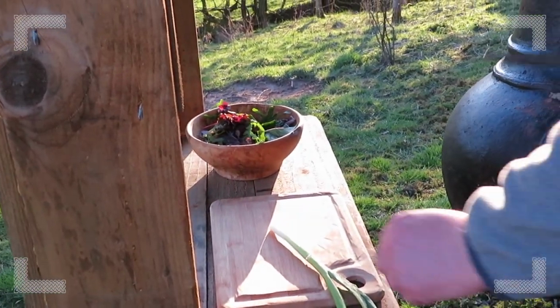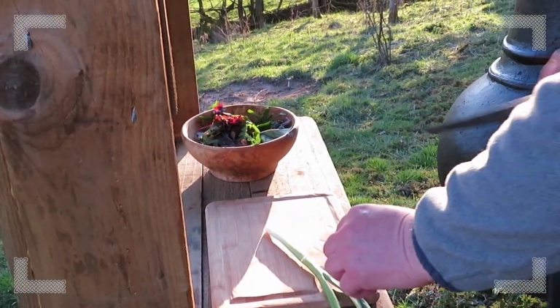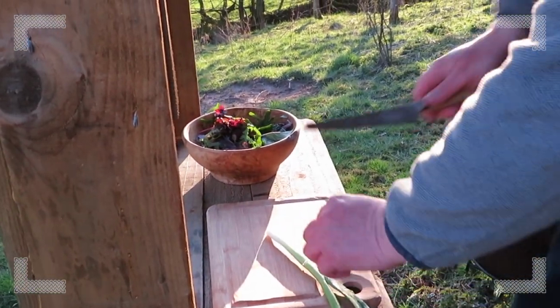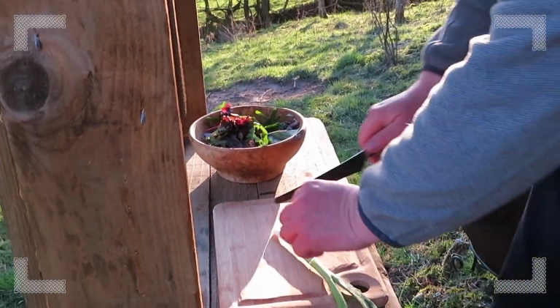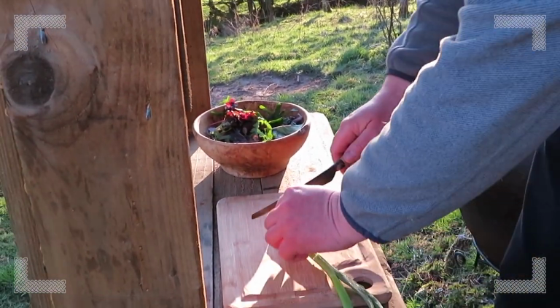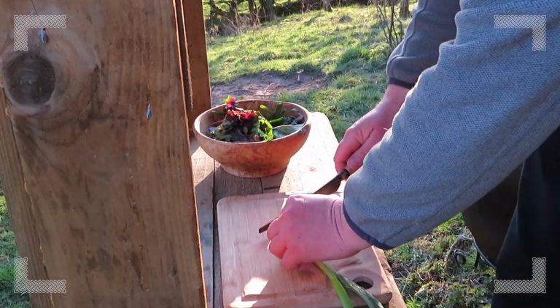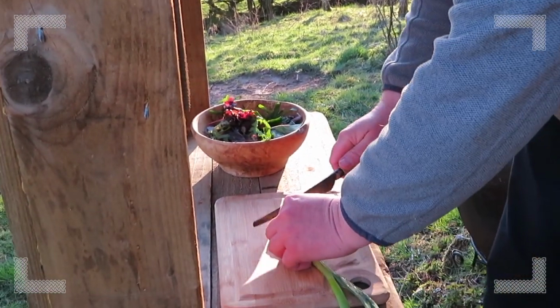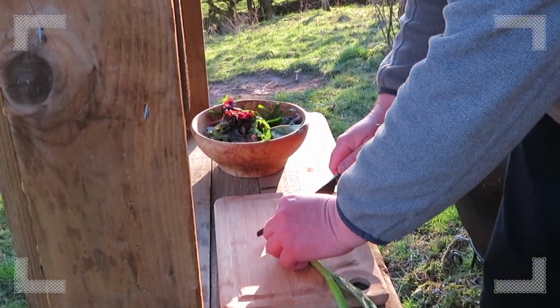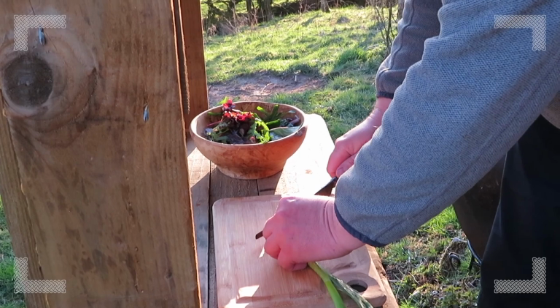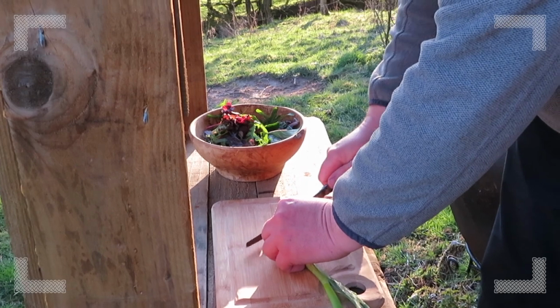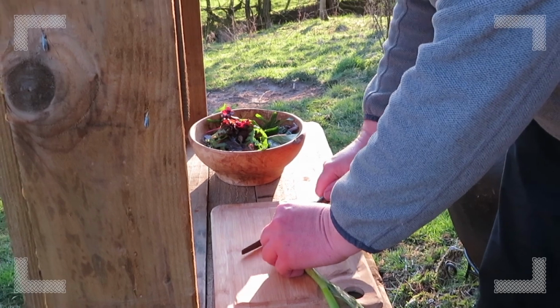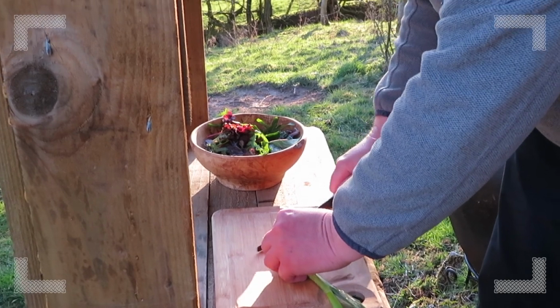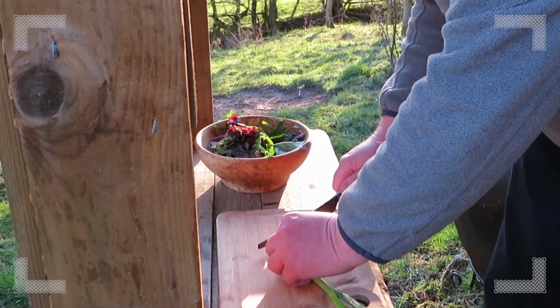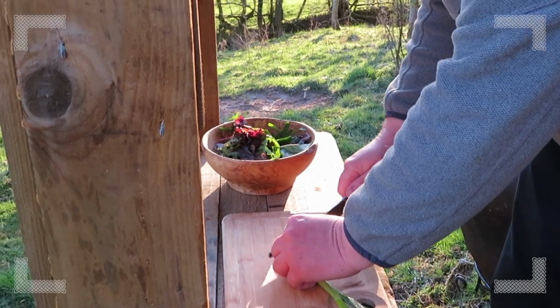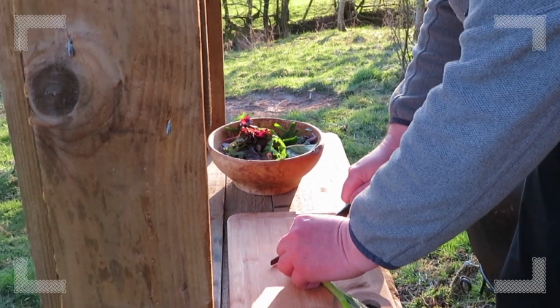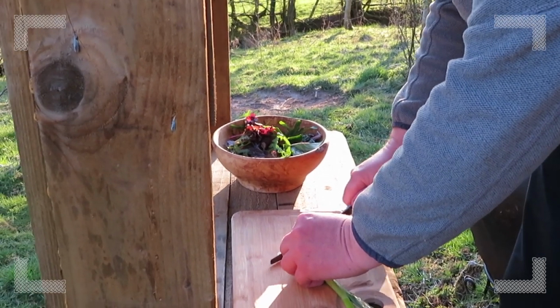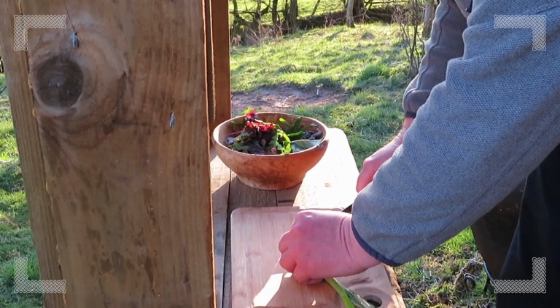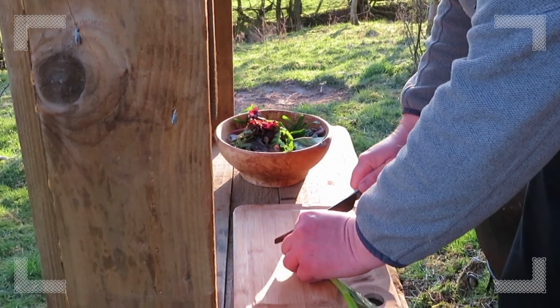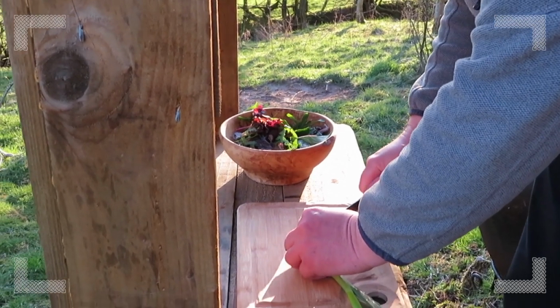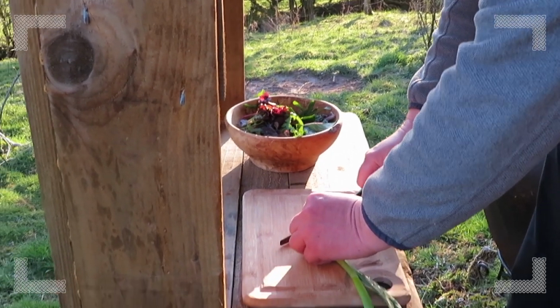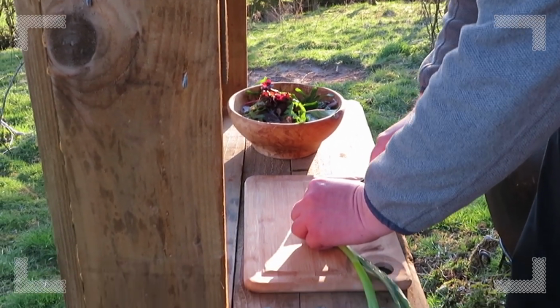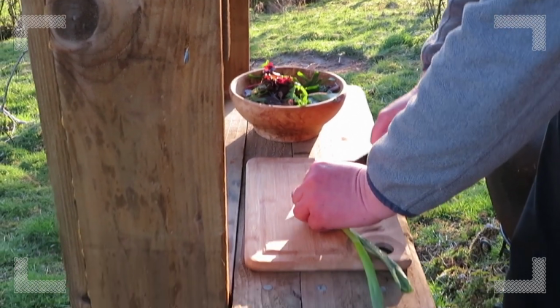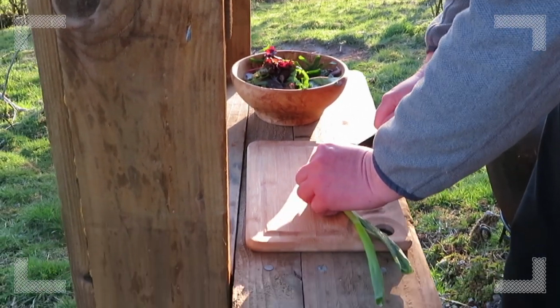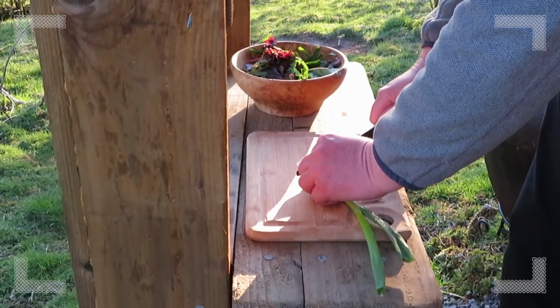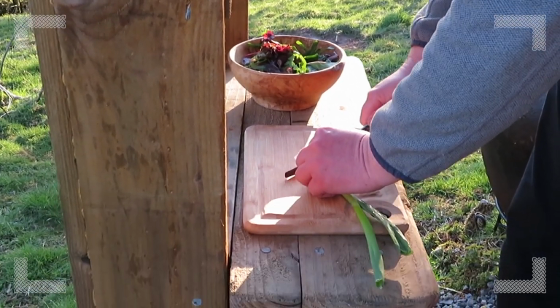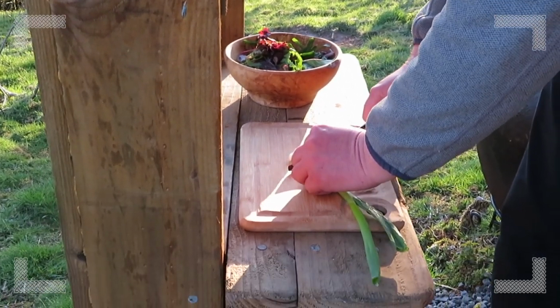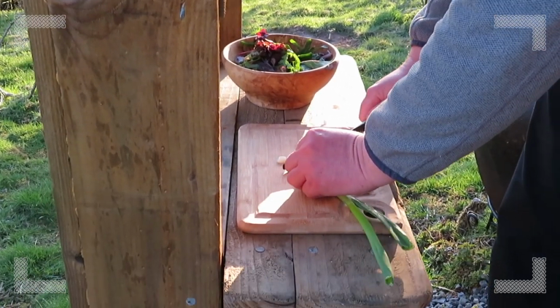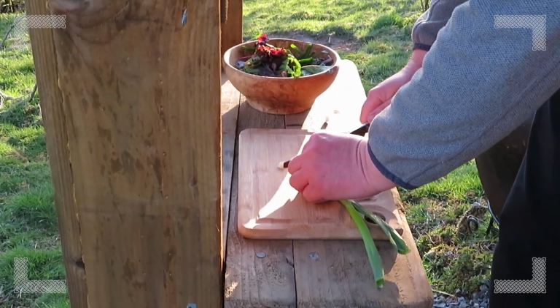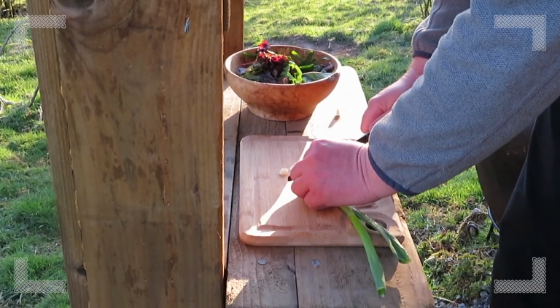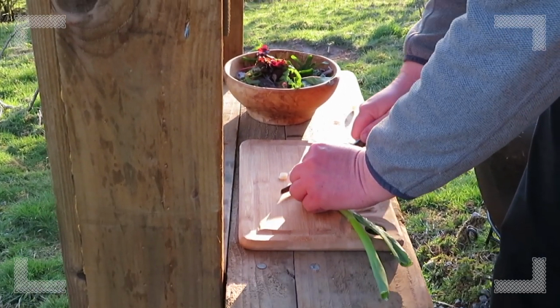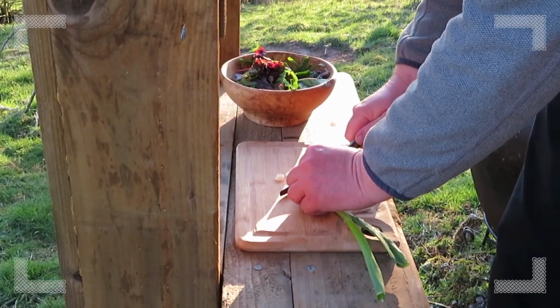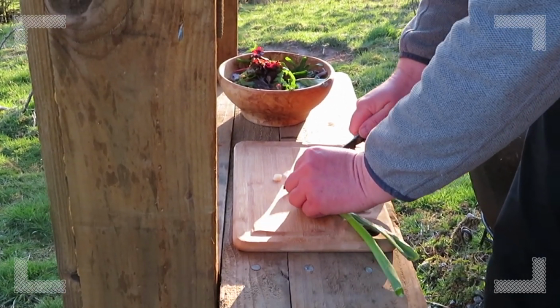Nothing's wasted — everything goes in the fire. This is a good knife.